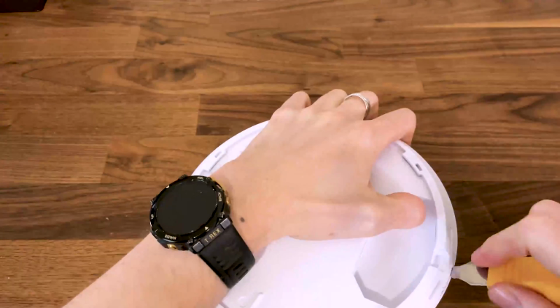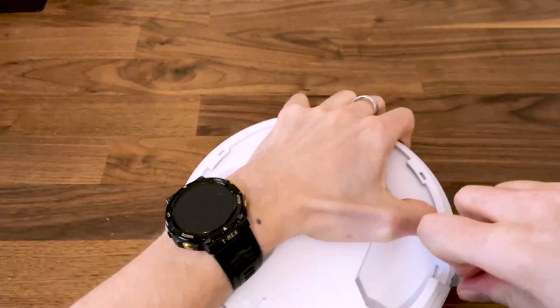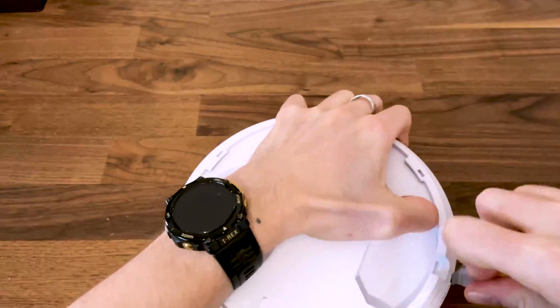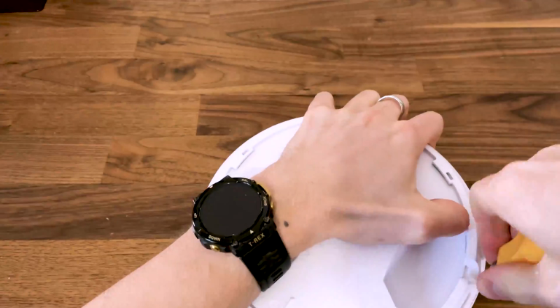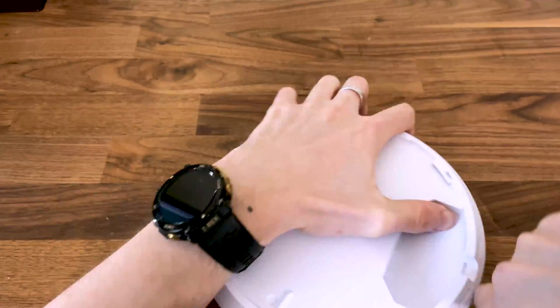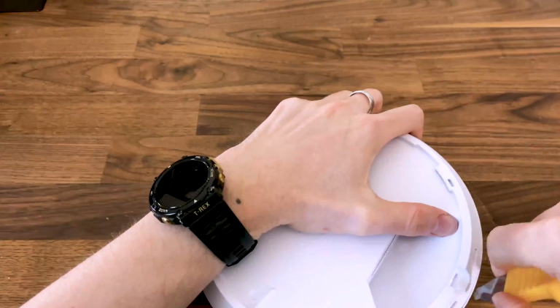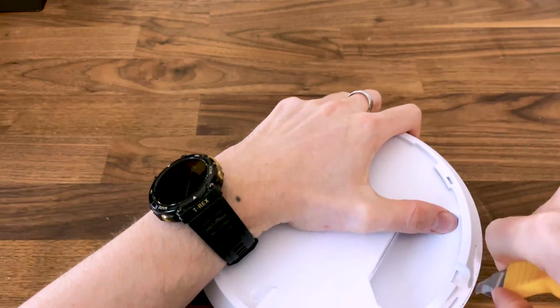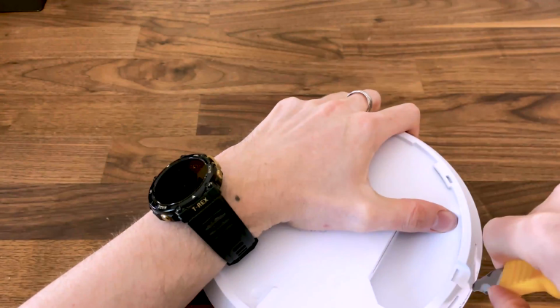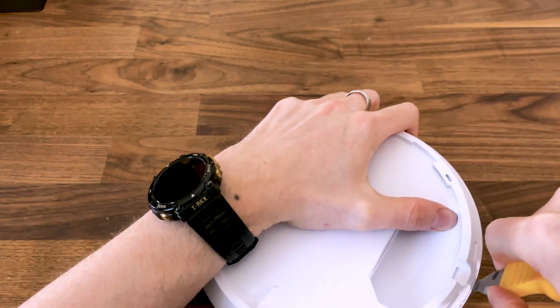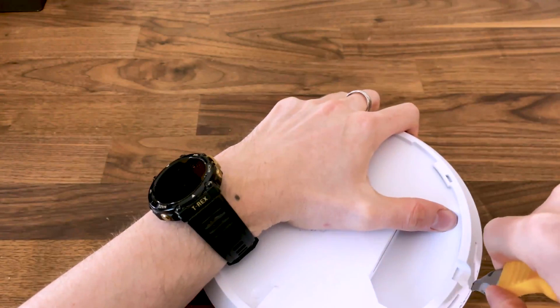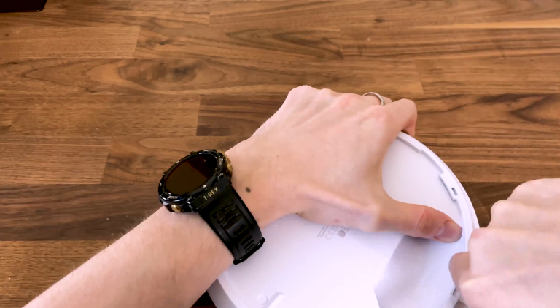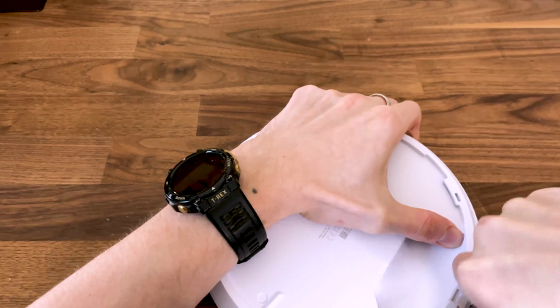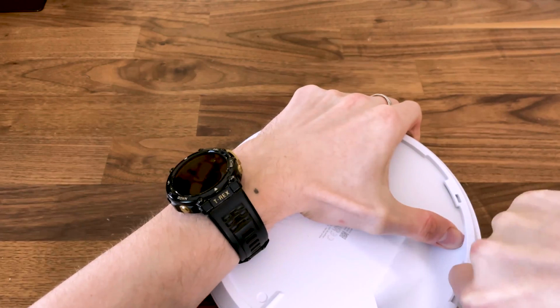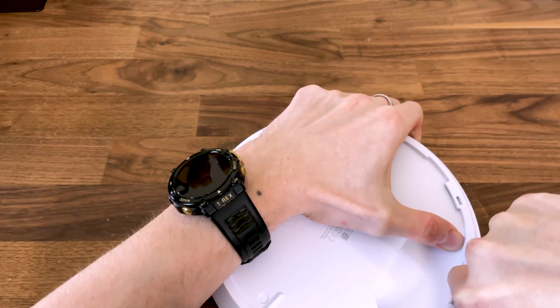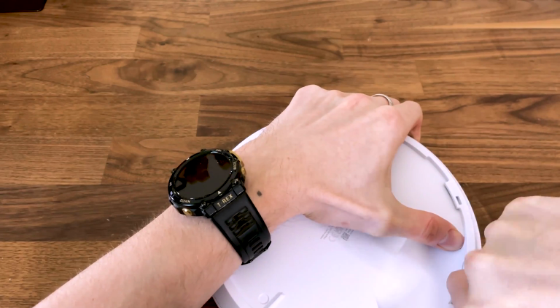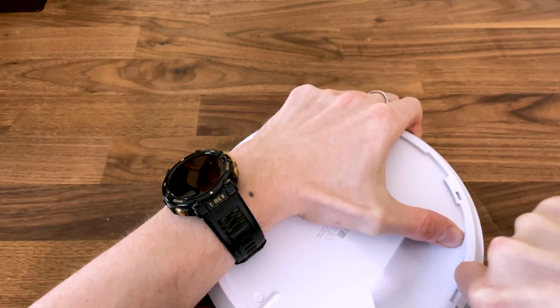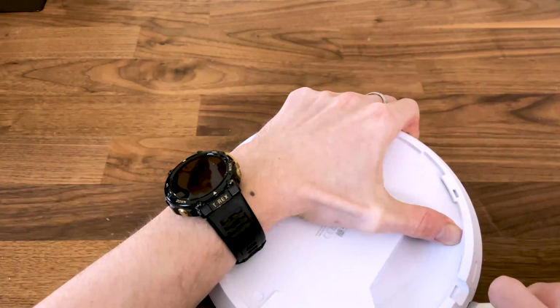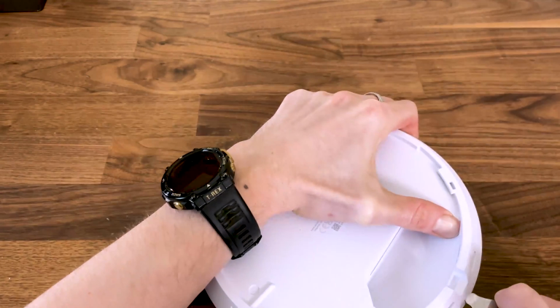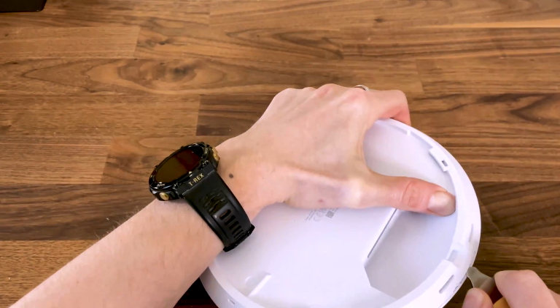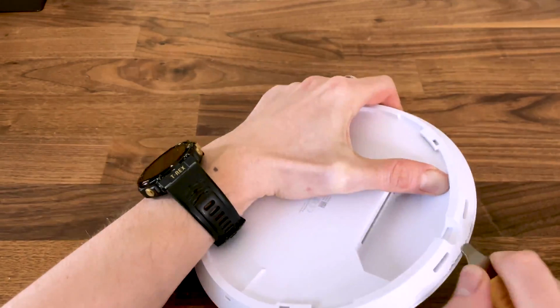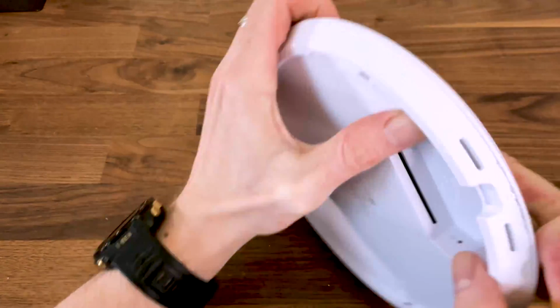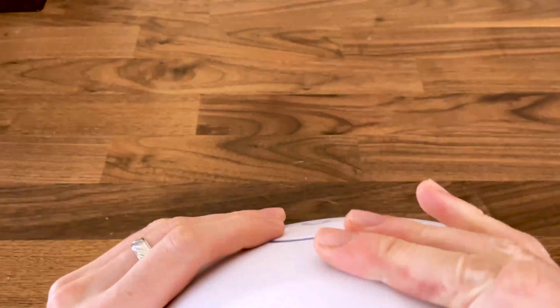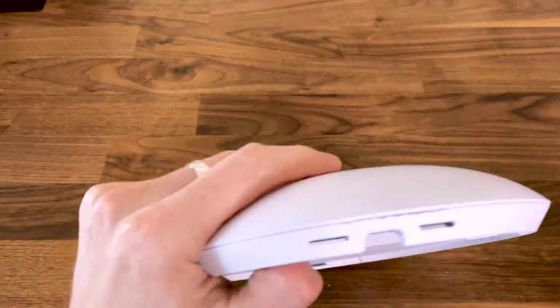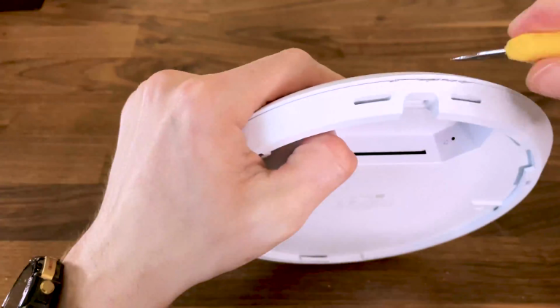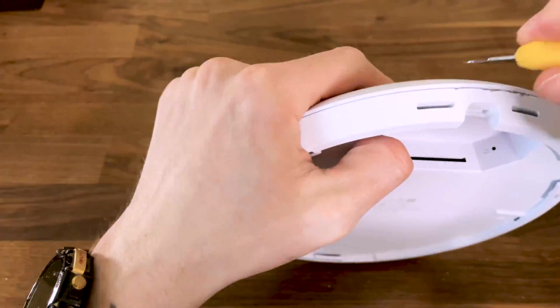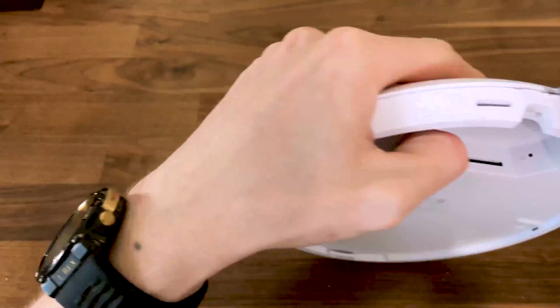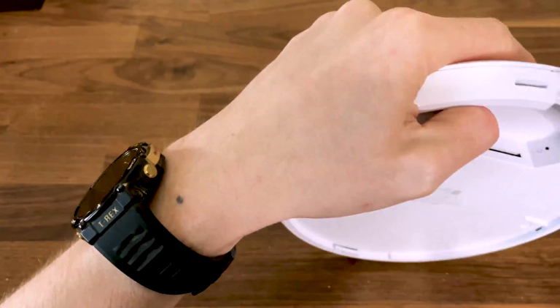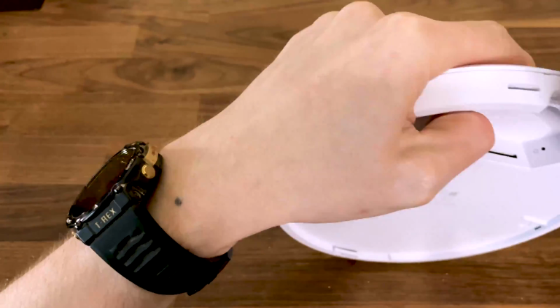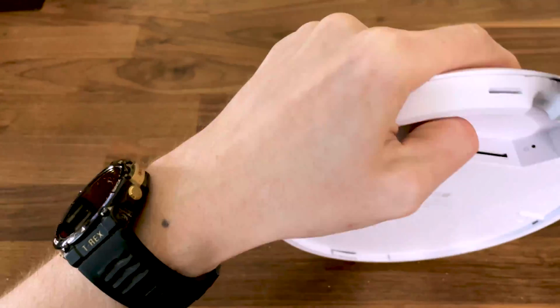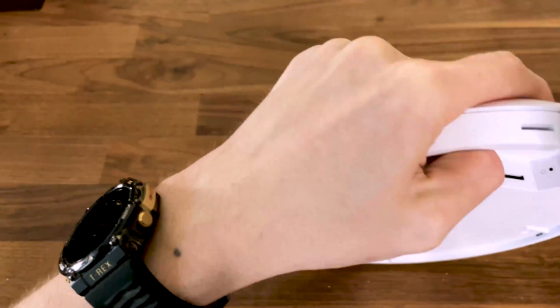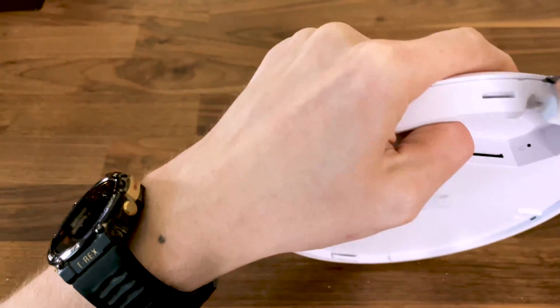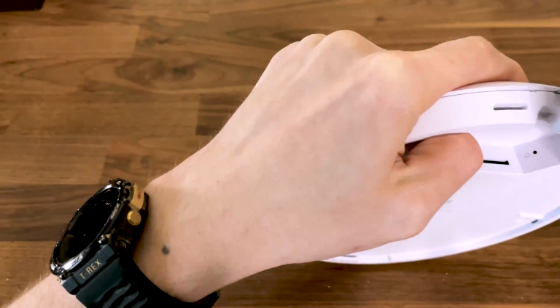So at the end of the day, it's just a way to discourage the user from opening up the case. Lovely.